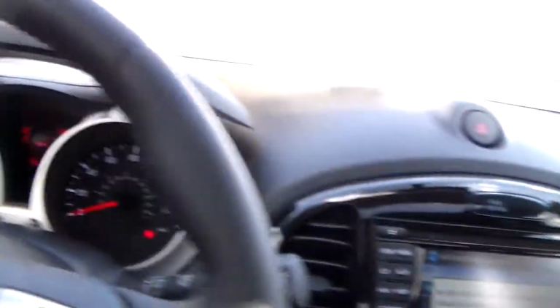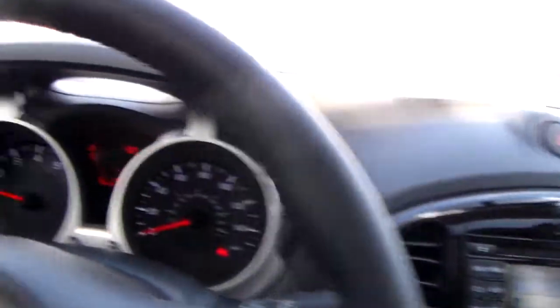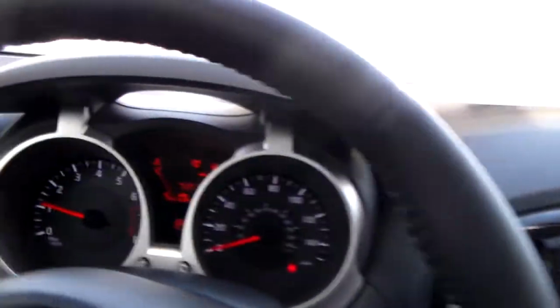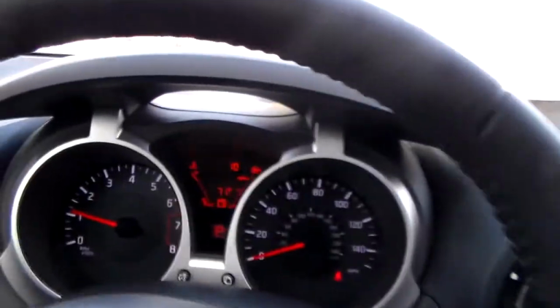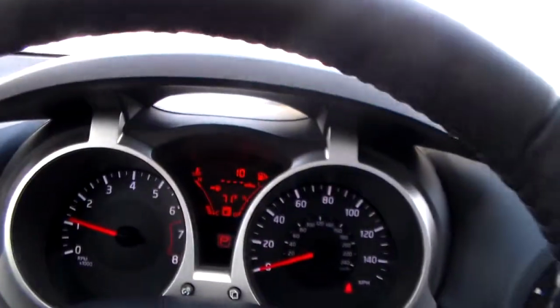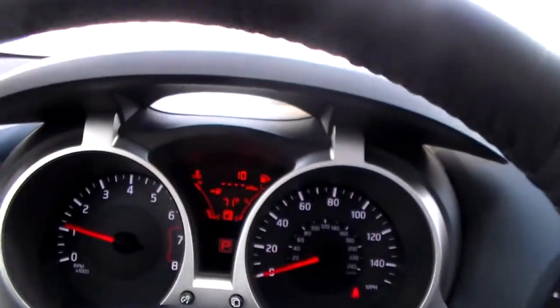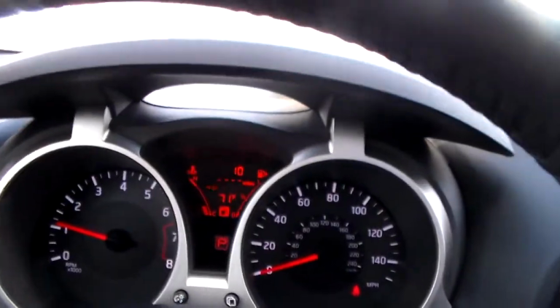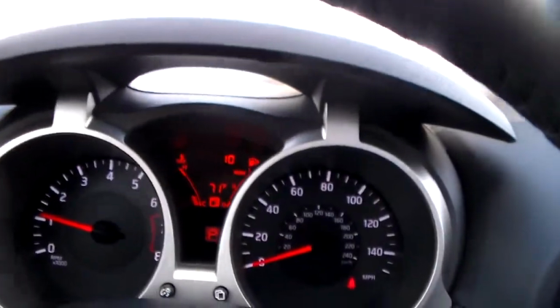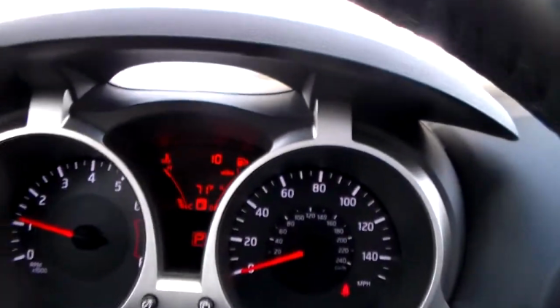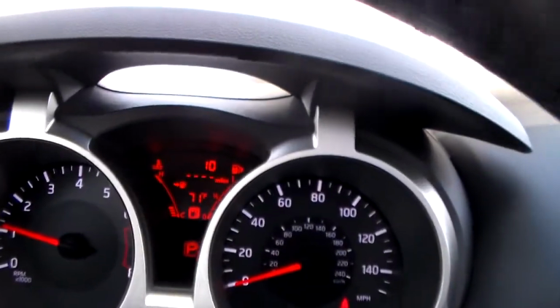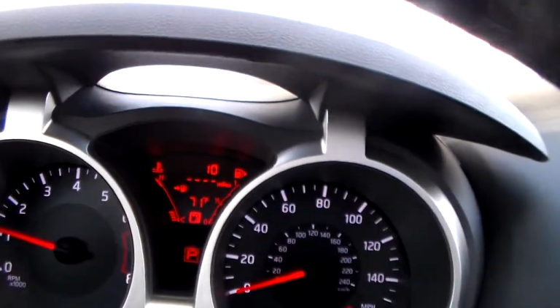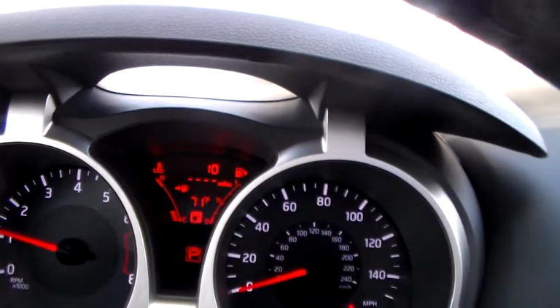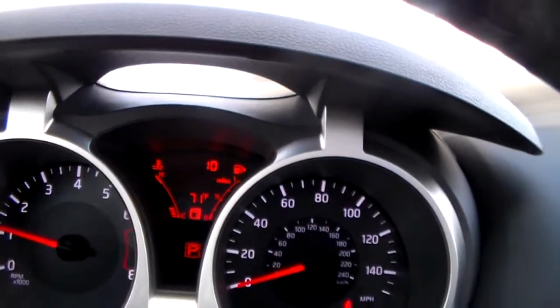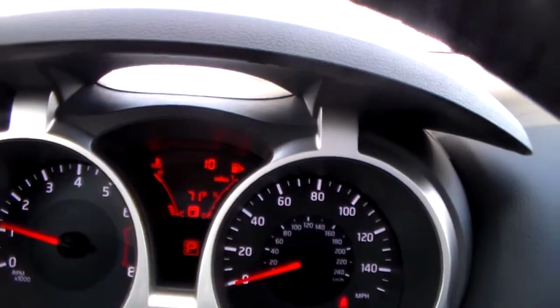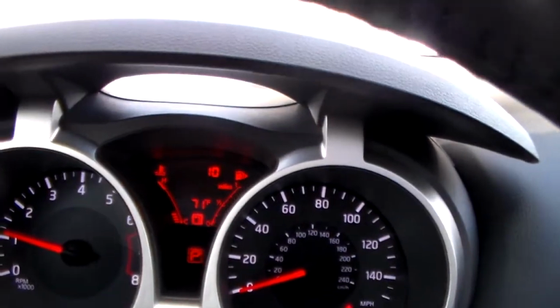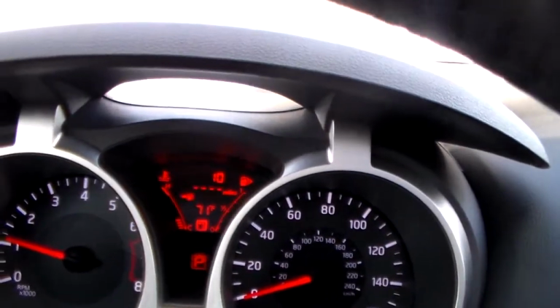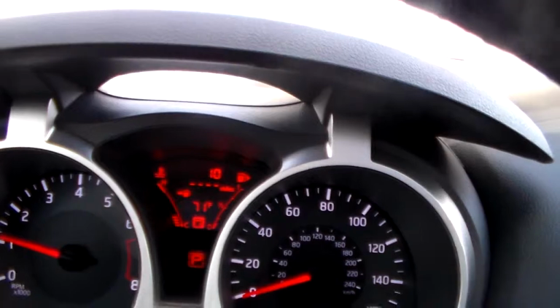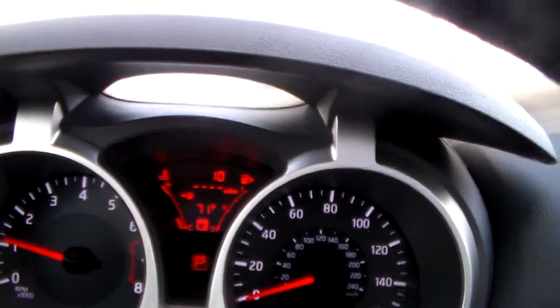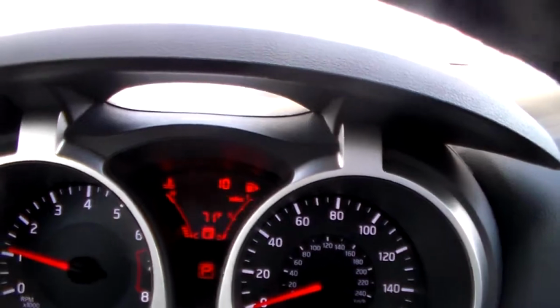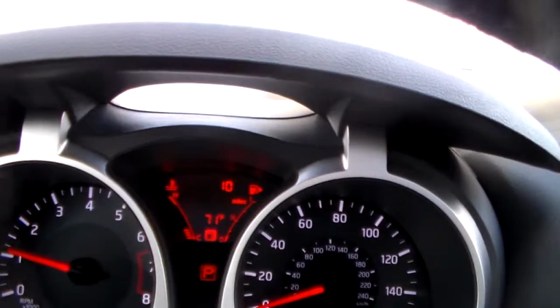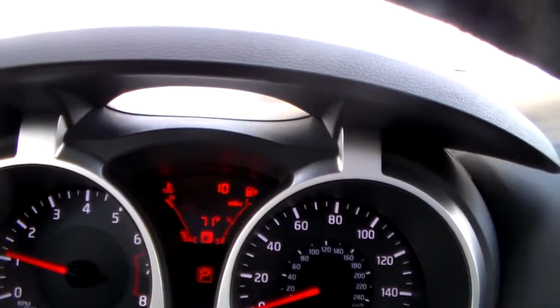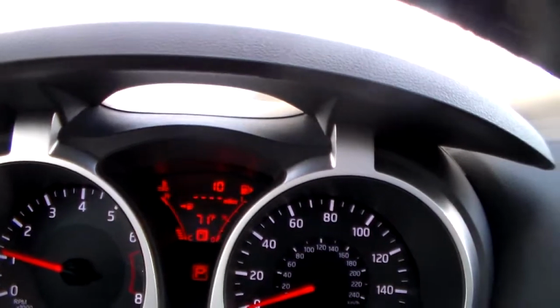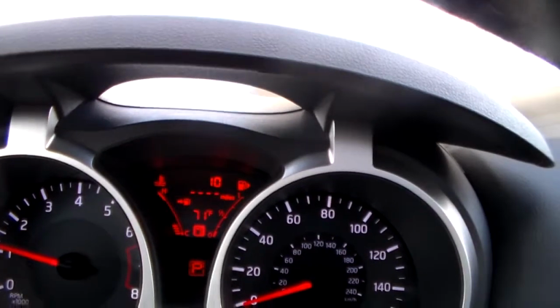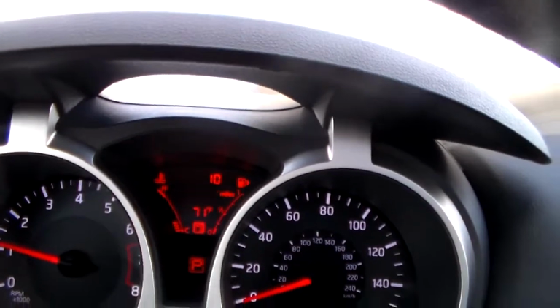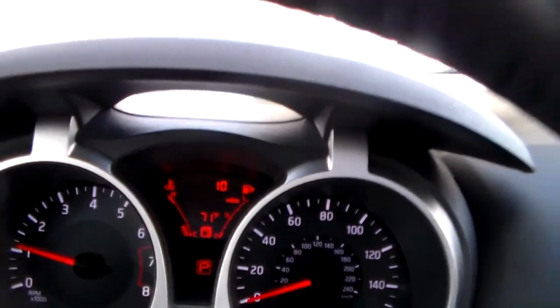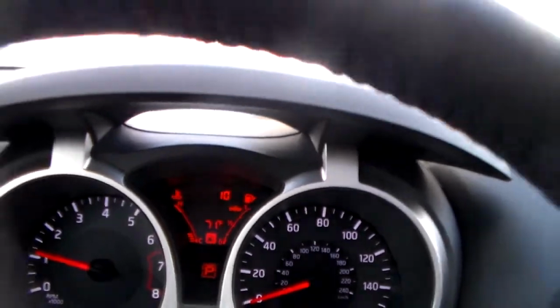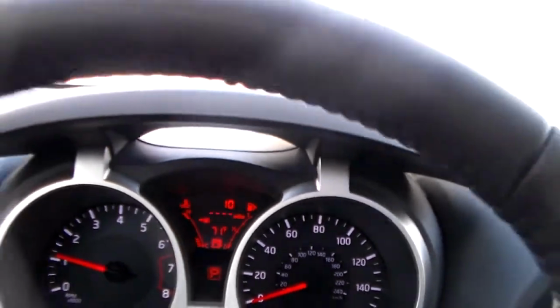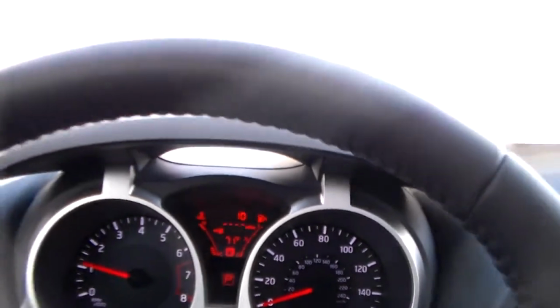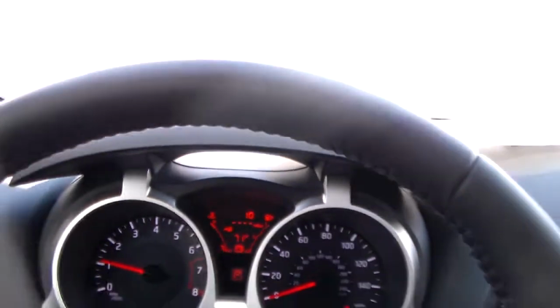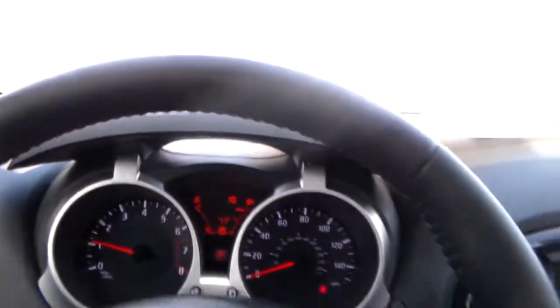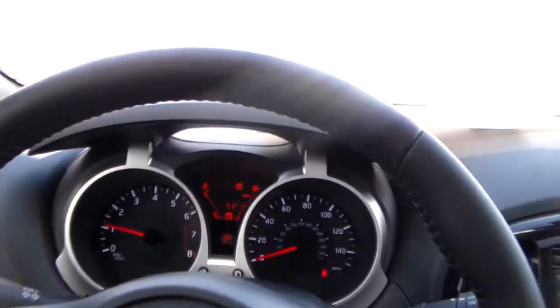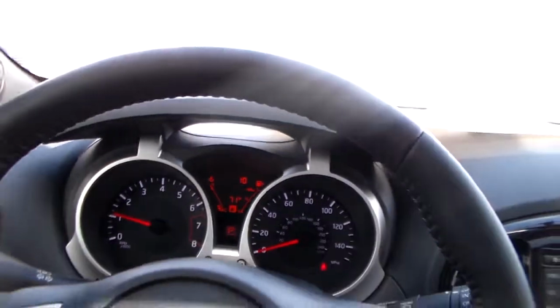Up here is your advanced drive assist display. This is going to show you all your trip information, fuel economy, everything like that.